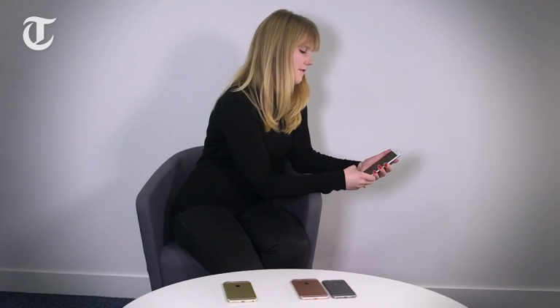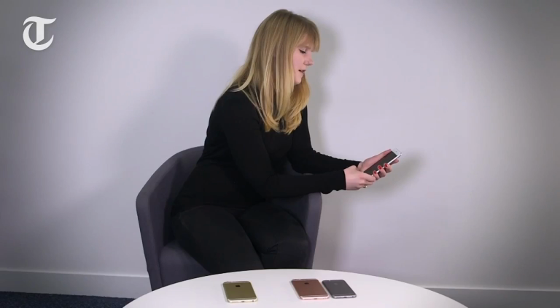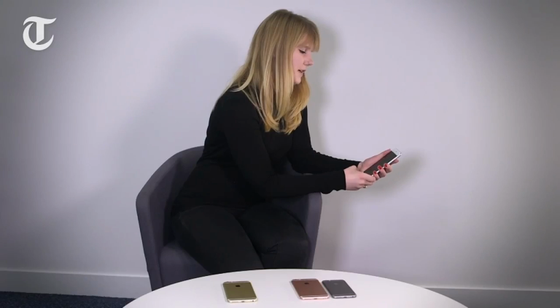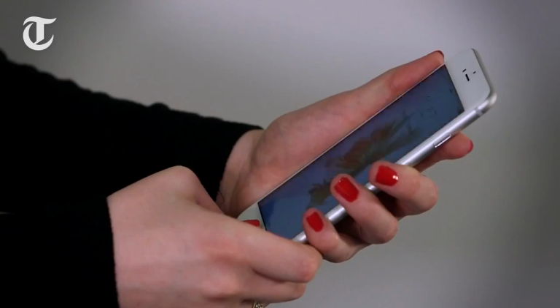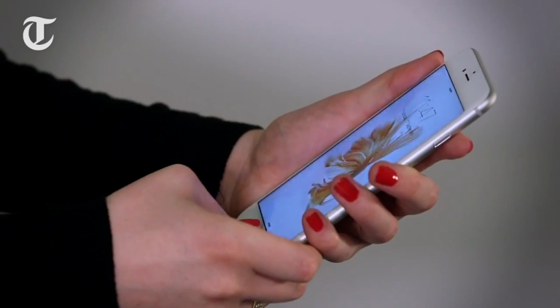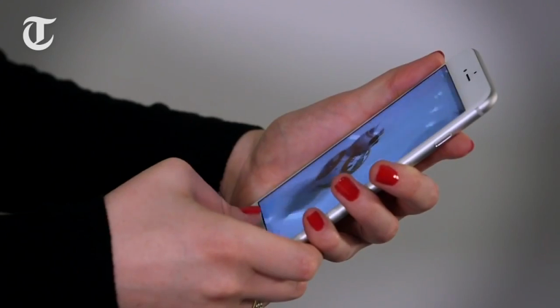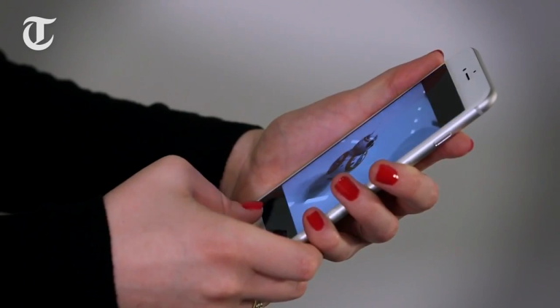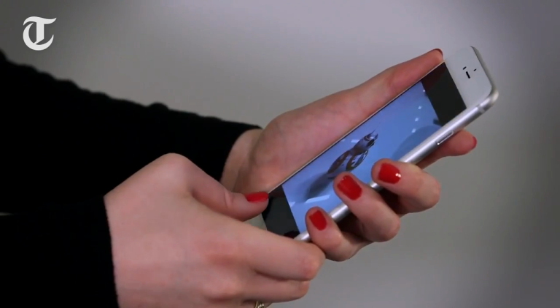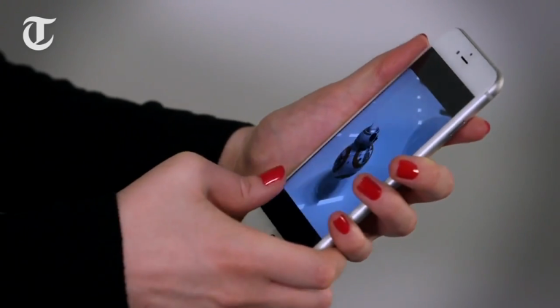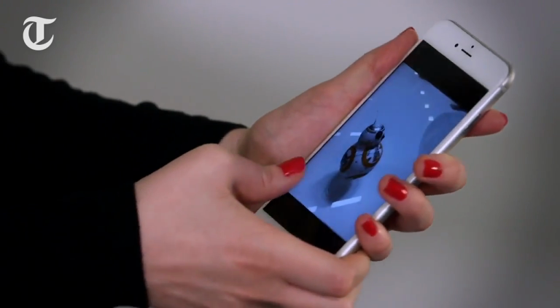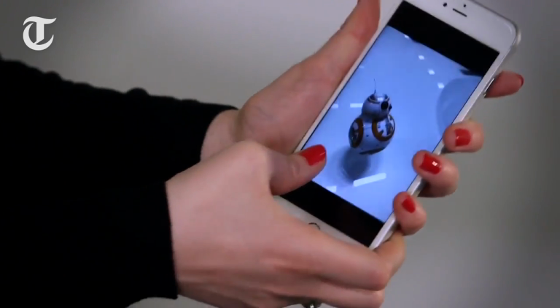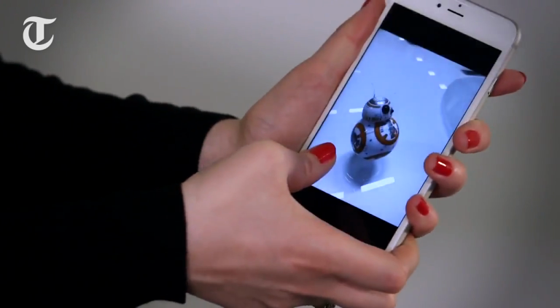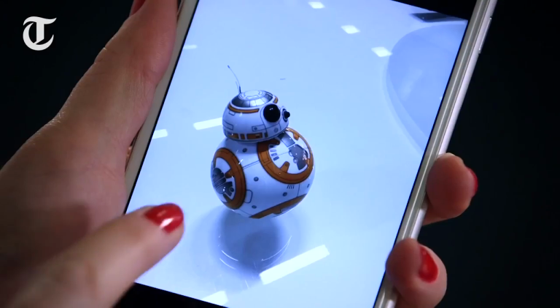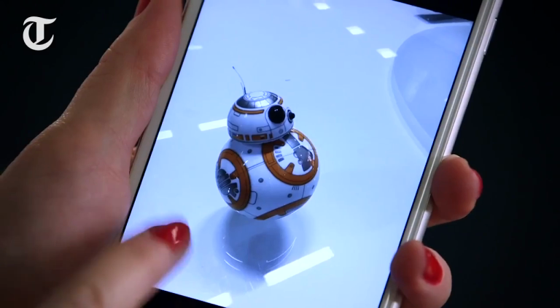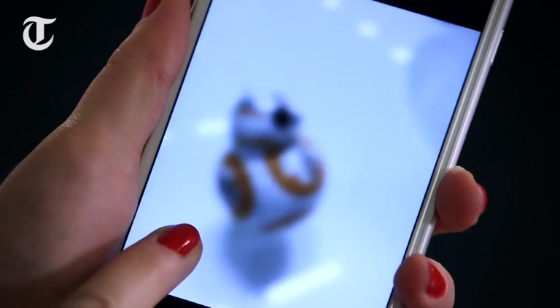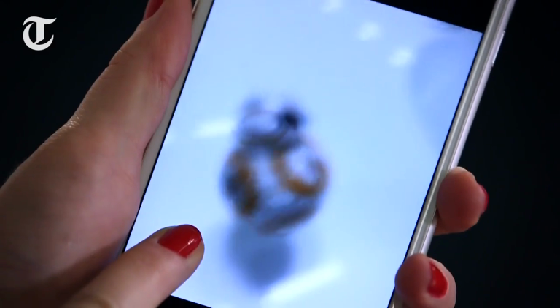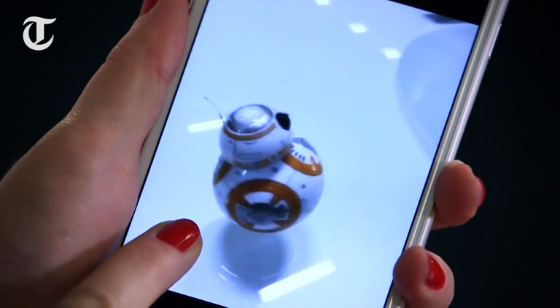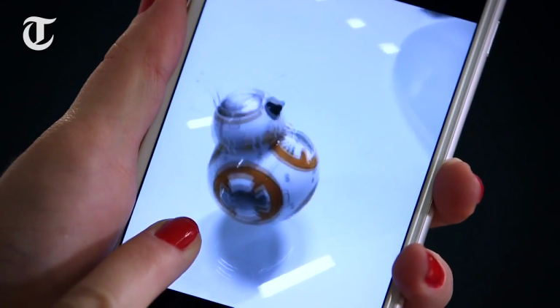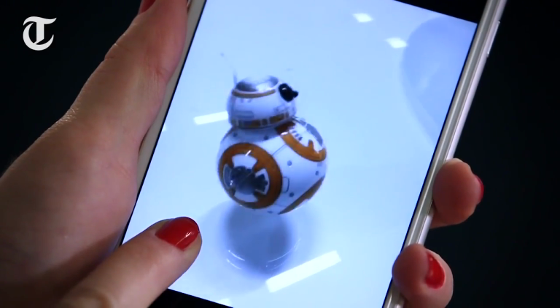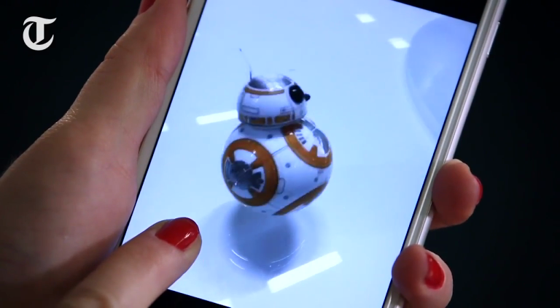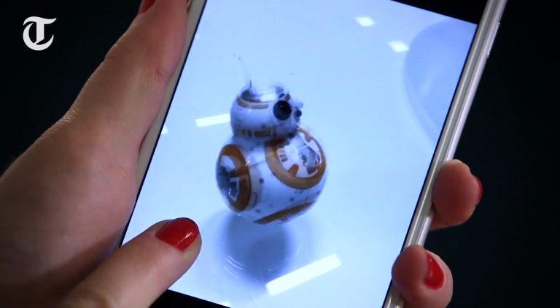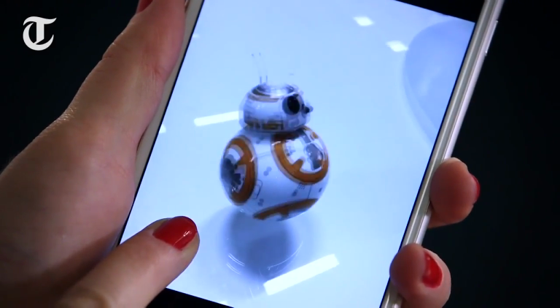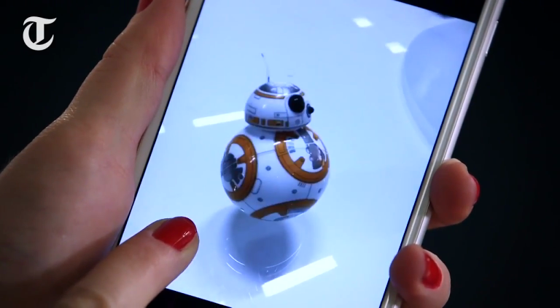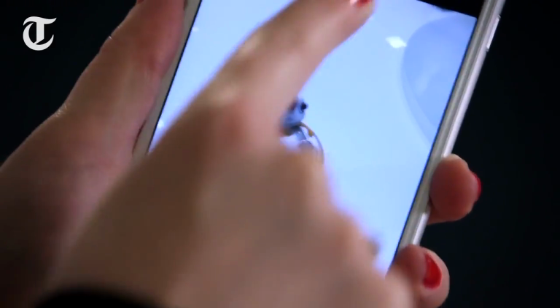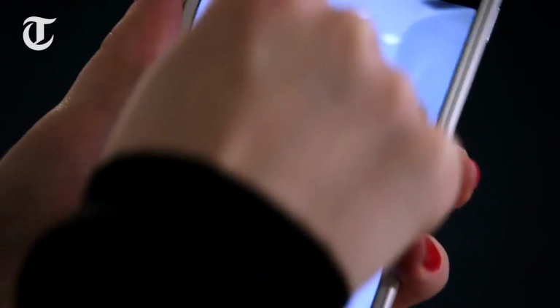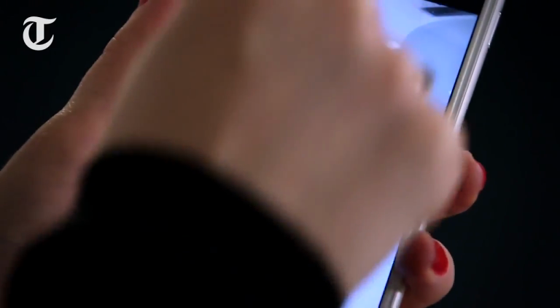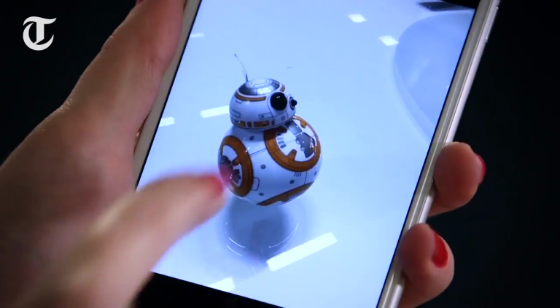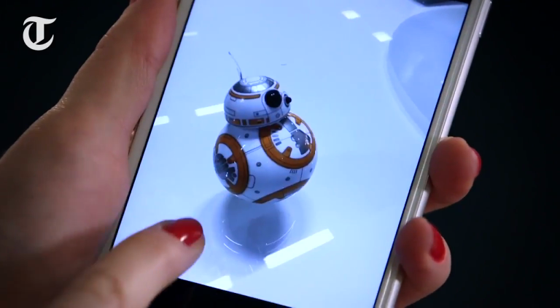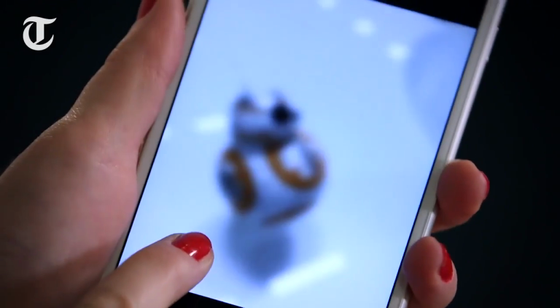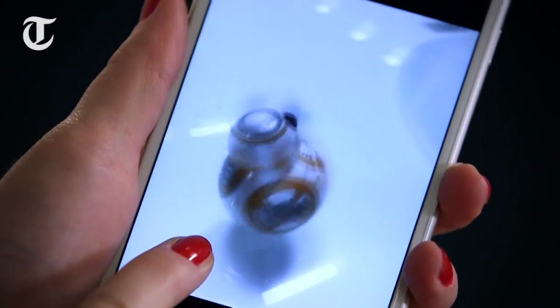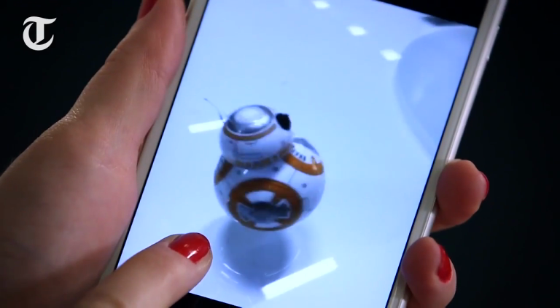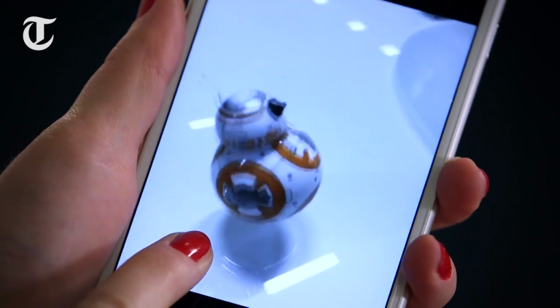Another cool new feature which Apple introduced is Live Photos, which creates brief animations from the pictures that you take when in Live Photo mode. When you press down hard on the screen, it animates it.